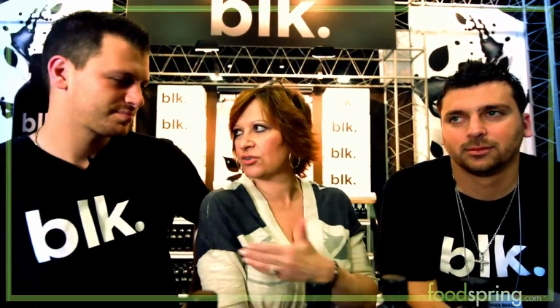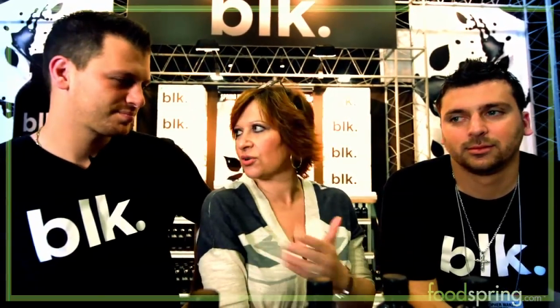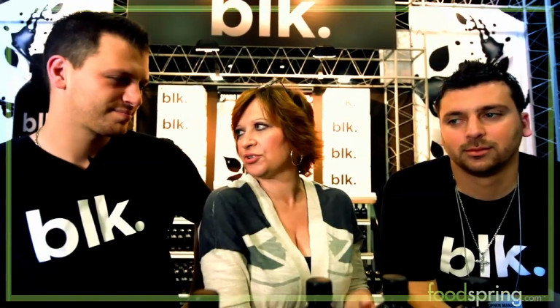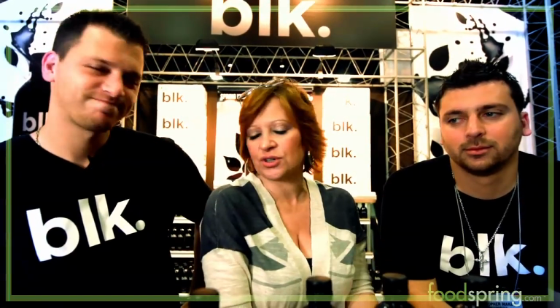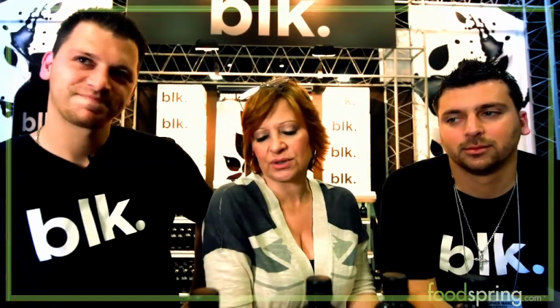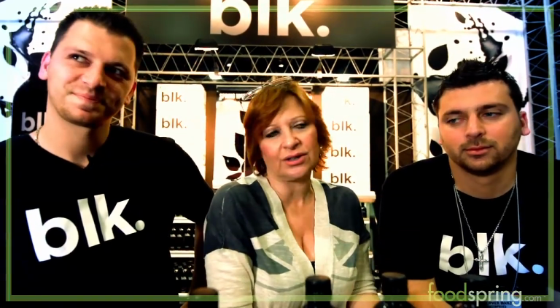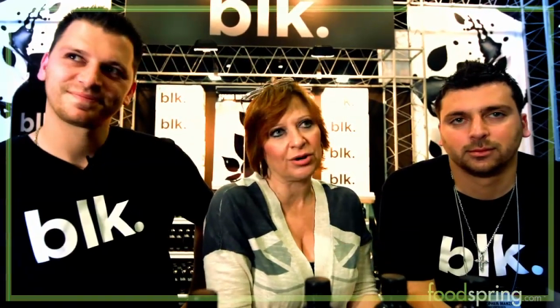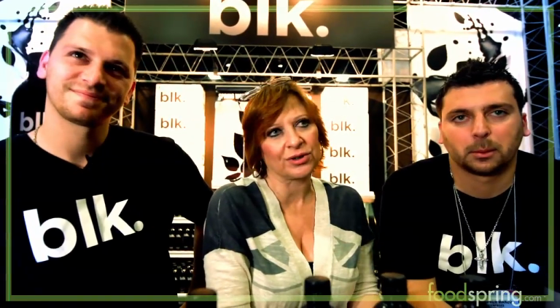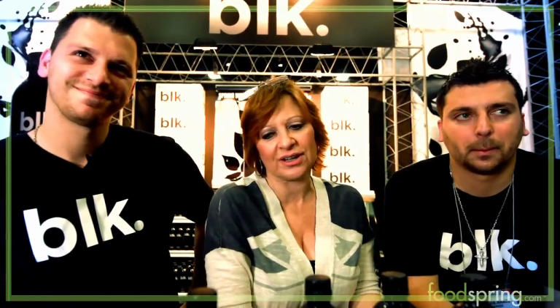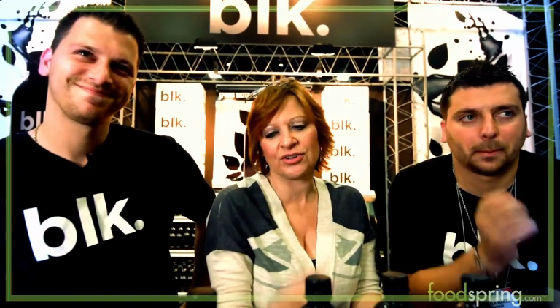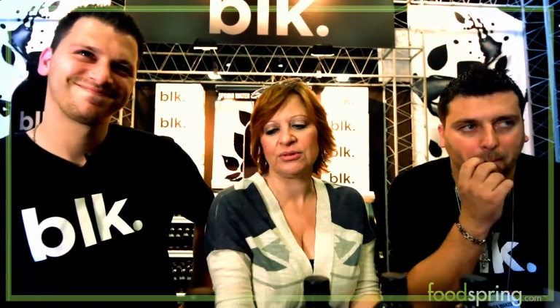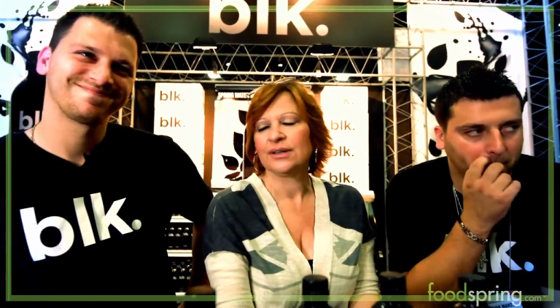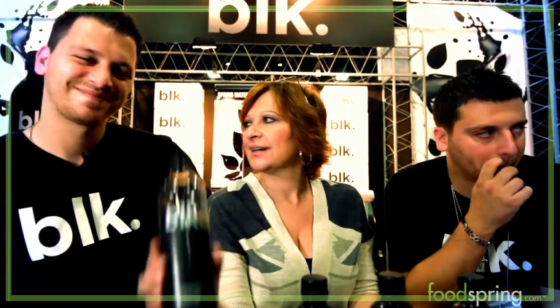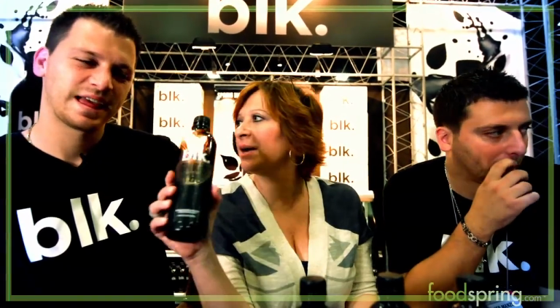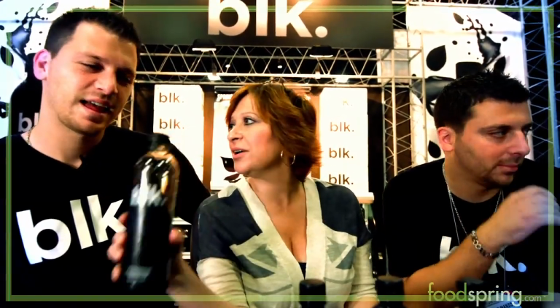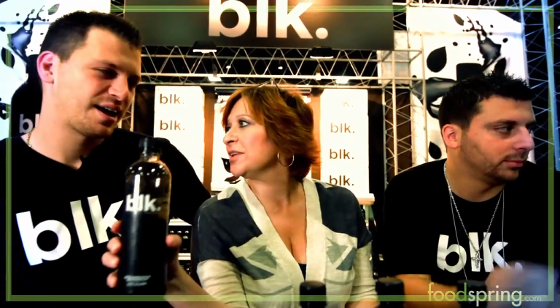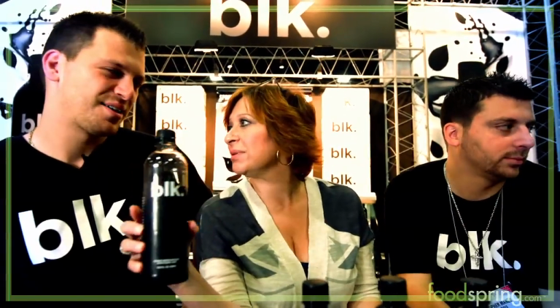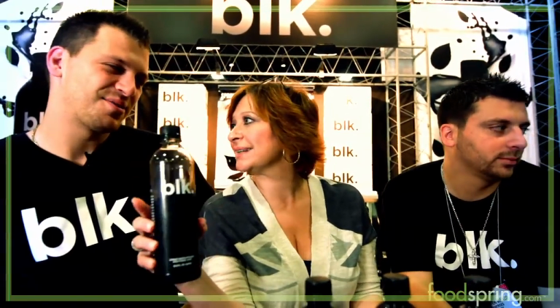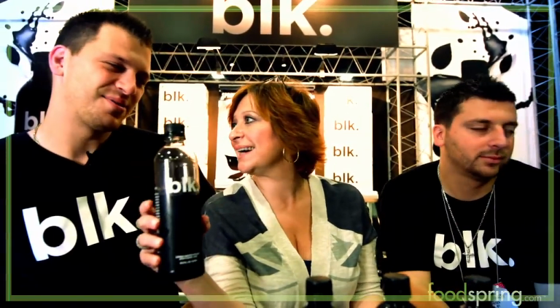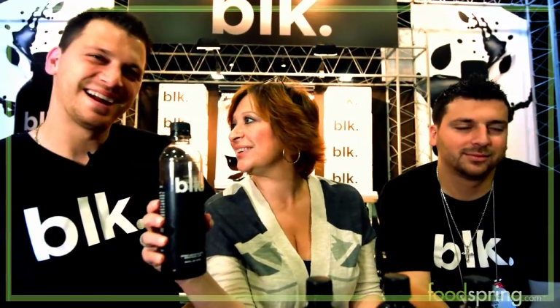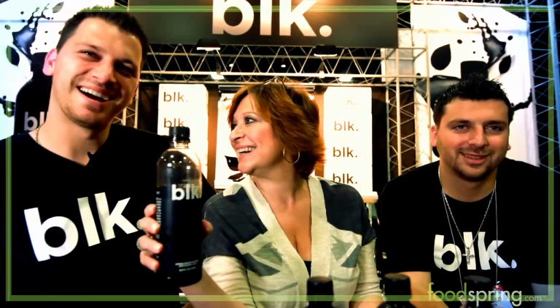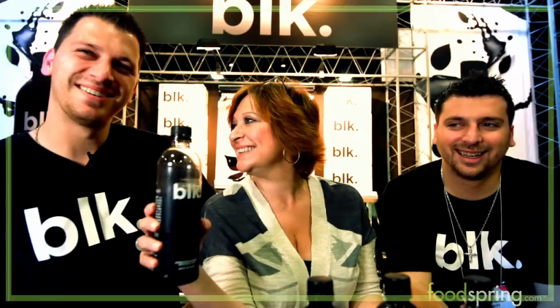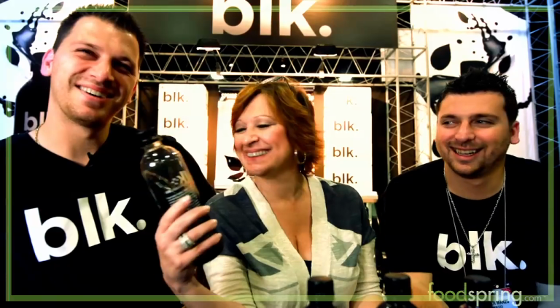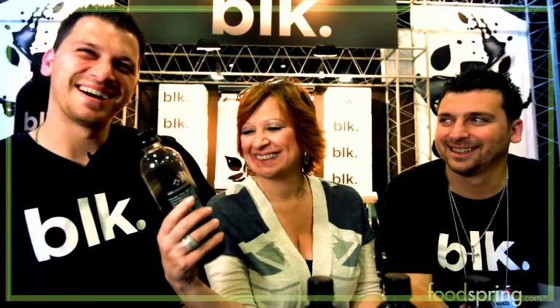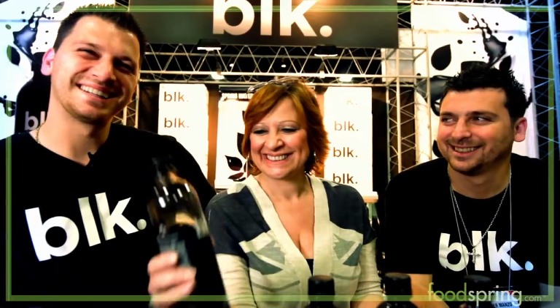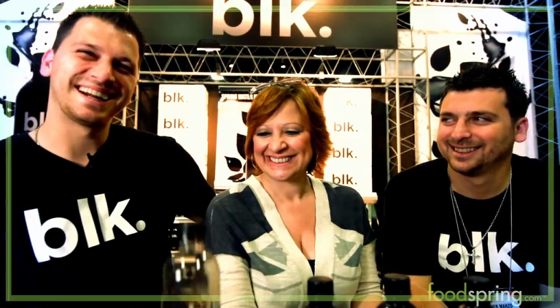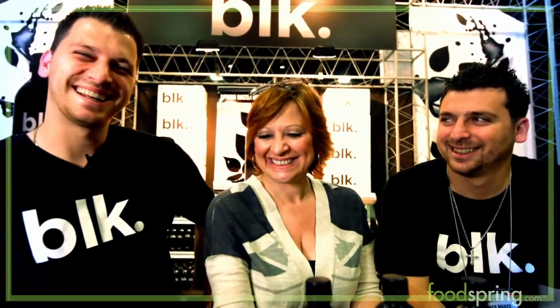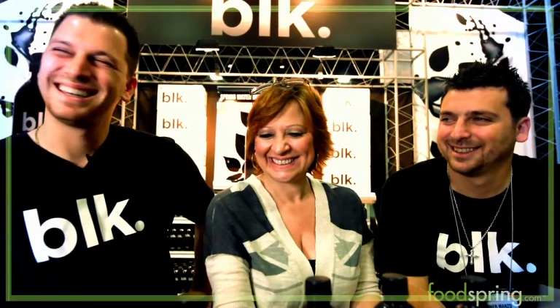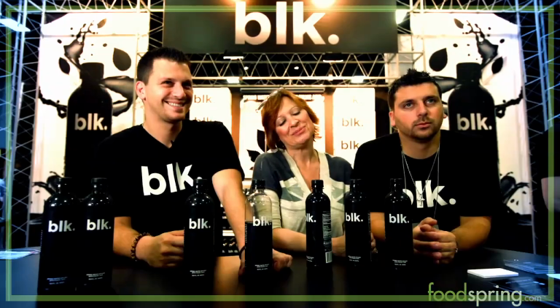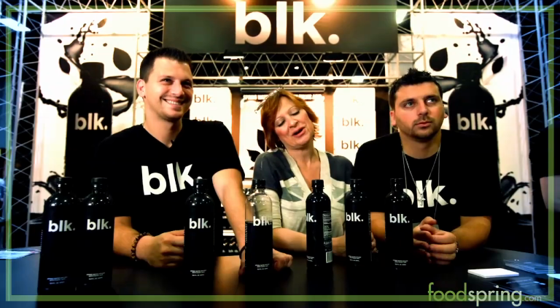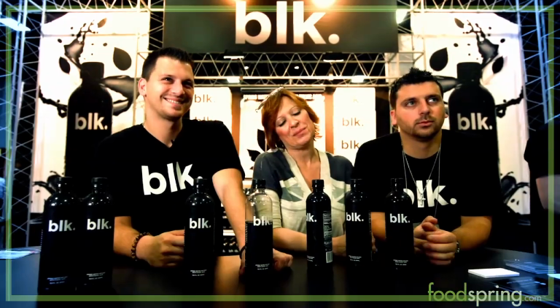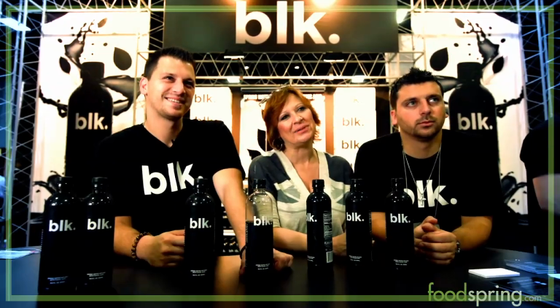It just goes to show you what a little hard work does. So come on over to the black side. We are very excited. Proud mama.